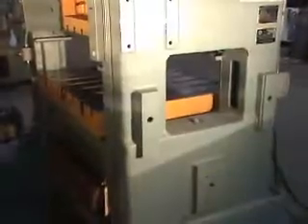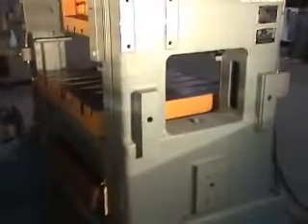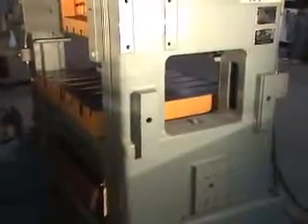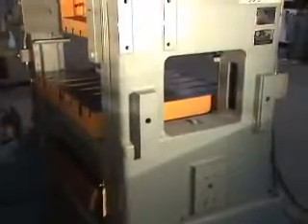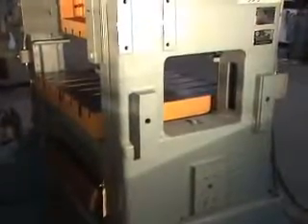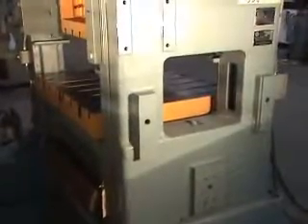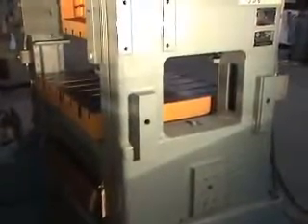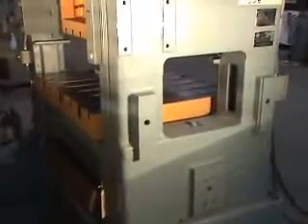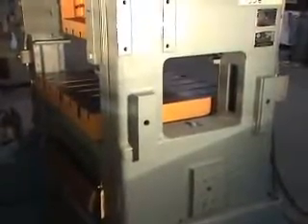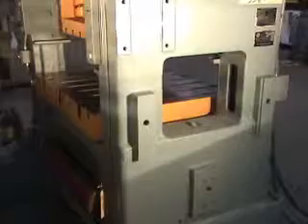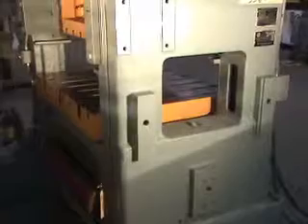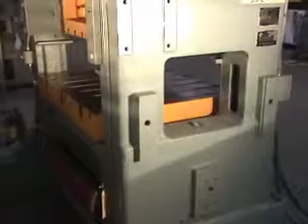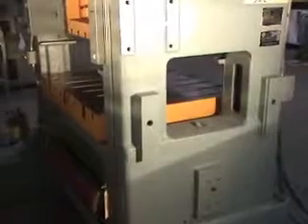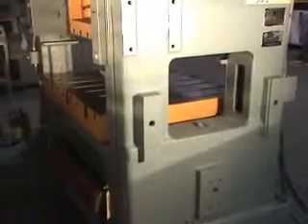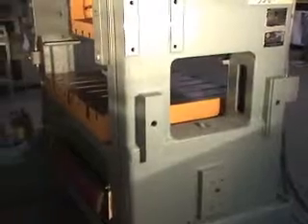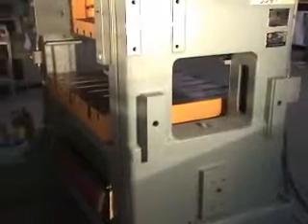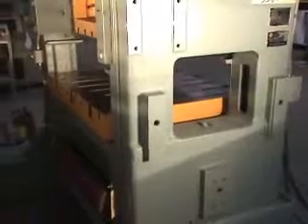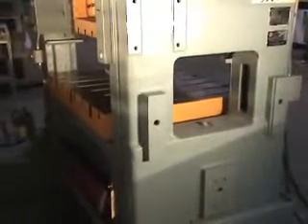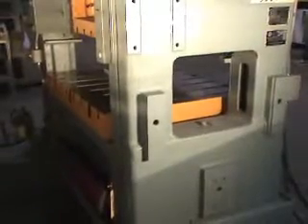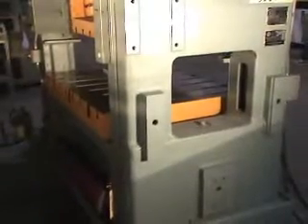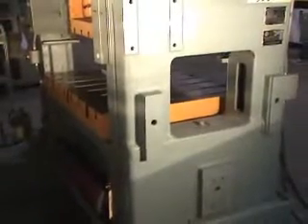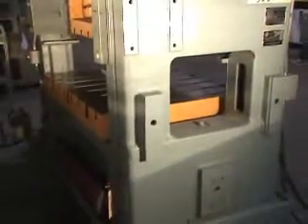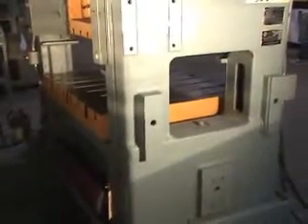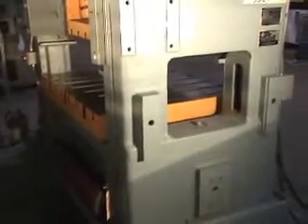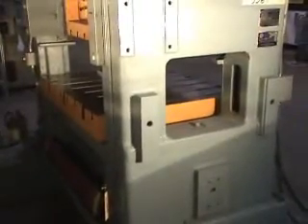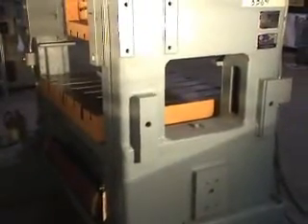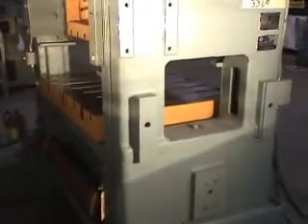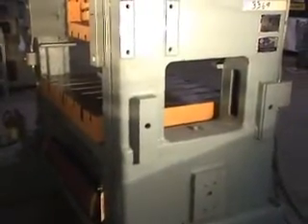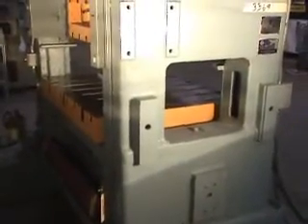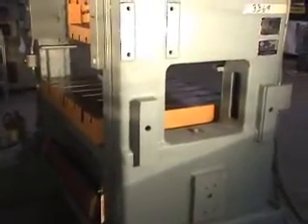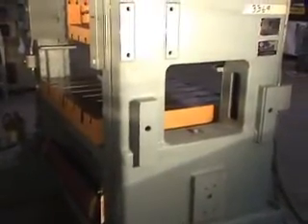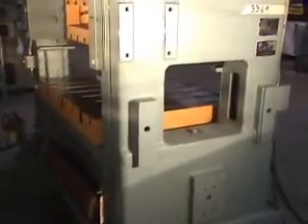The windows on this press are 20 inches by 16 and a half inches high.